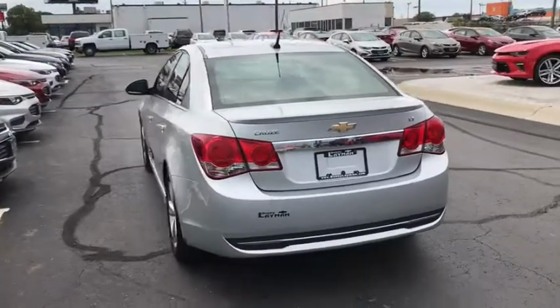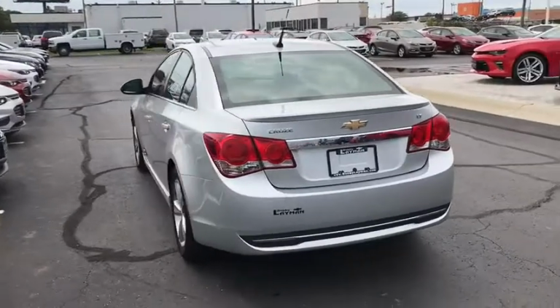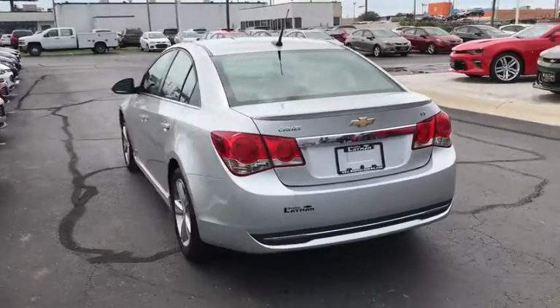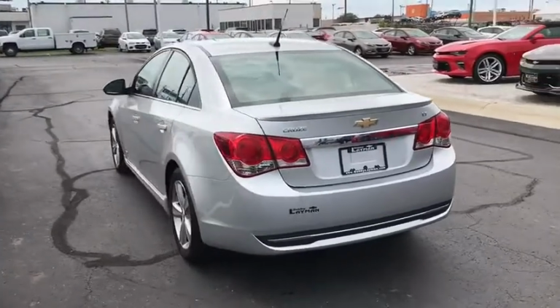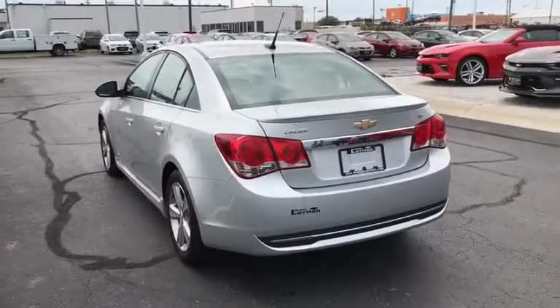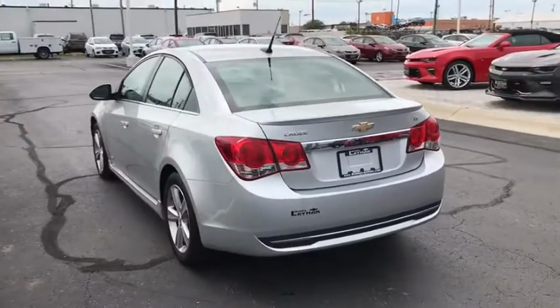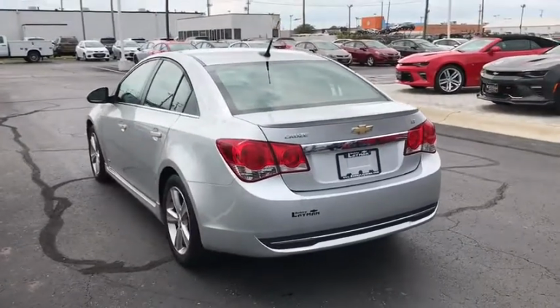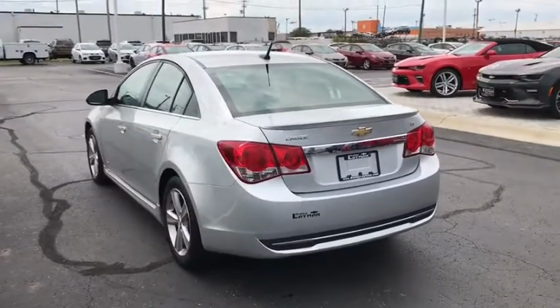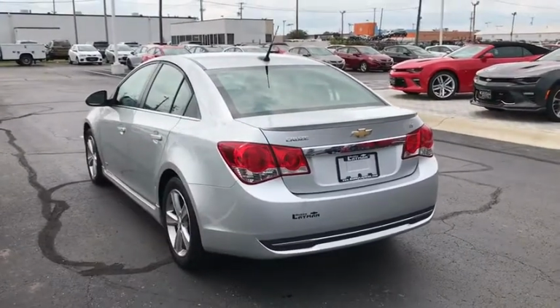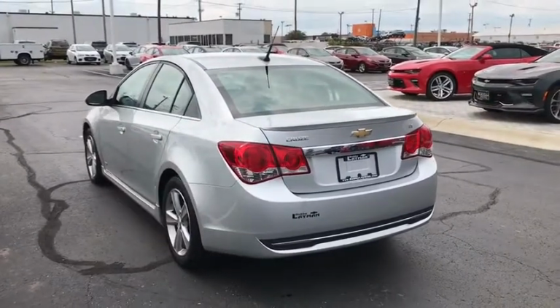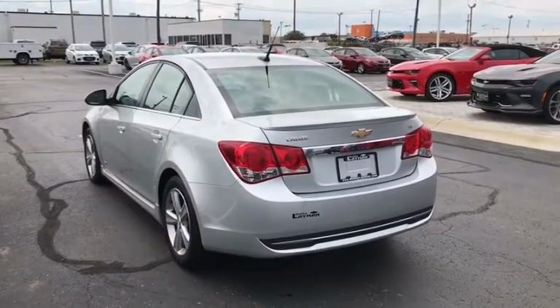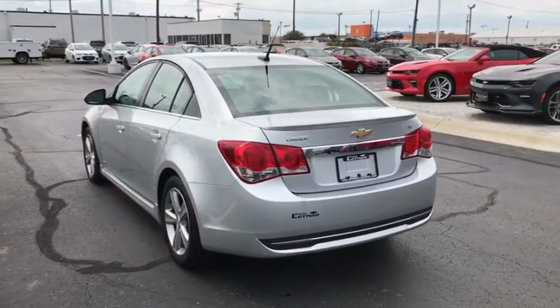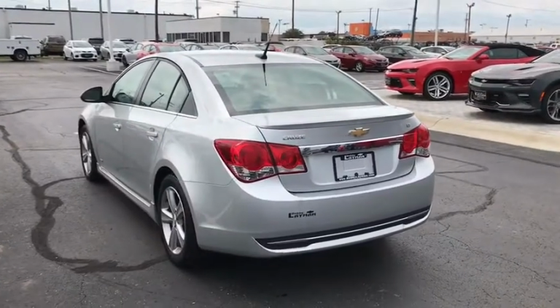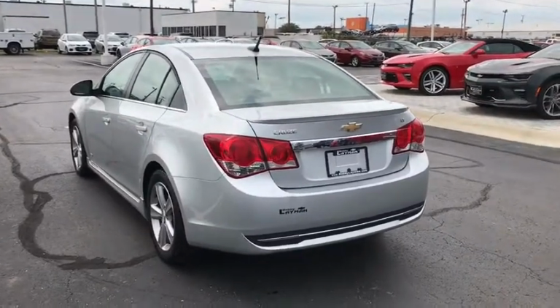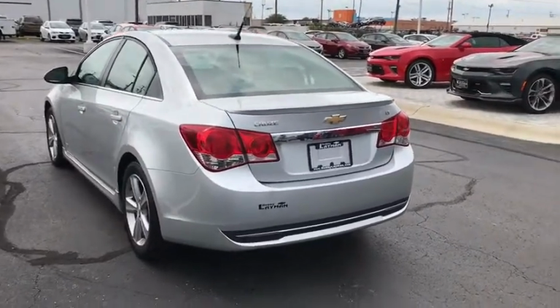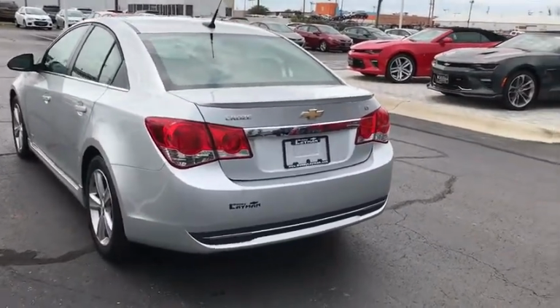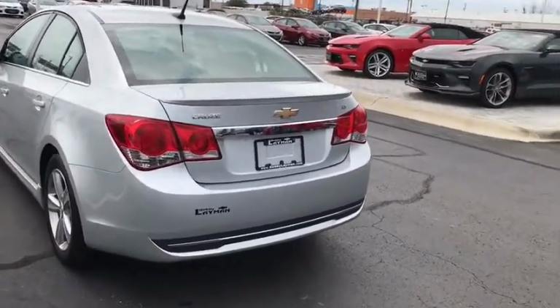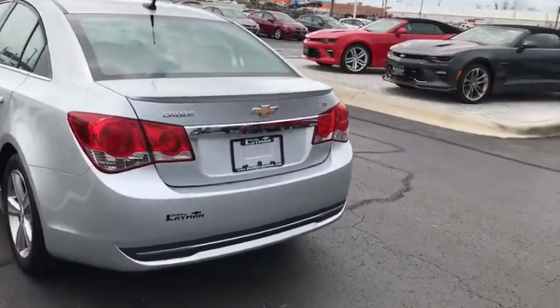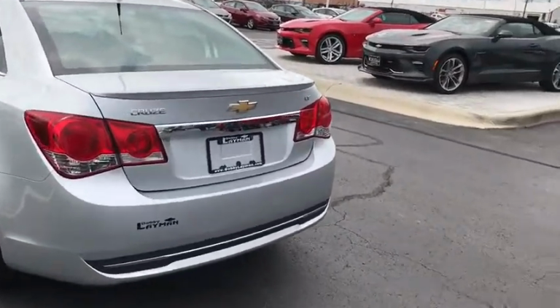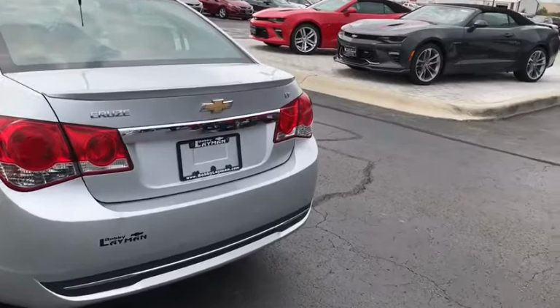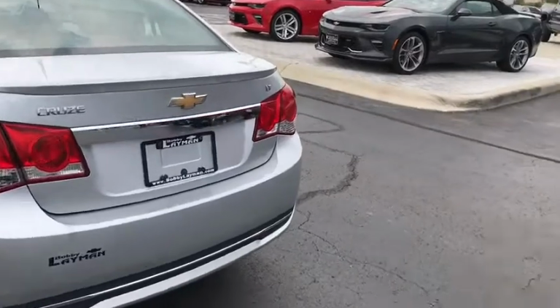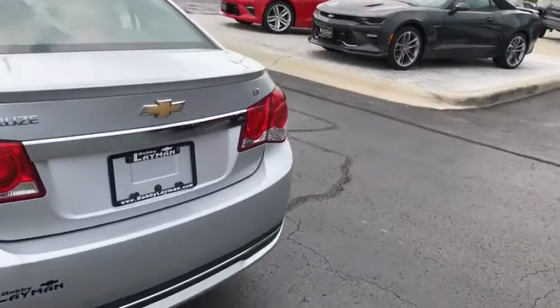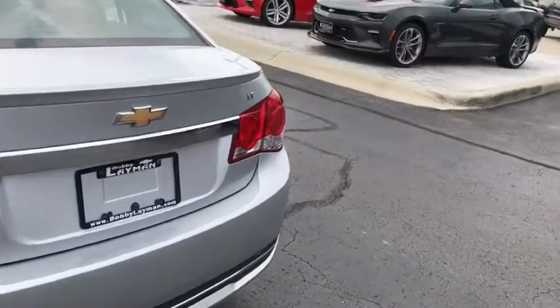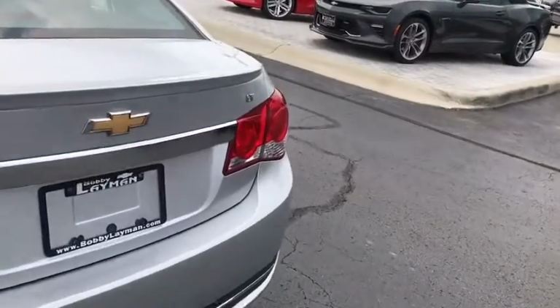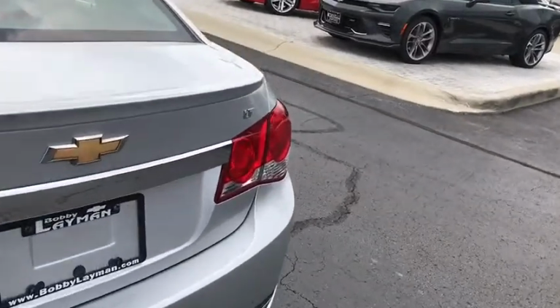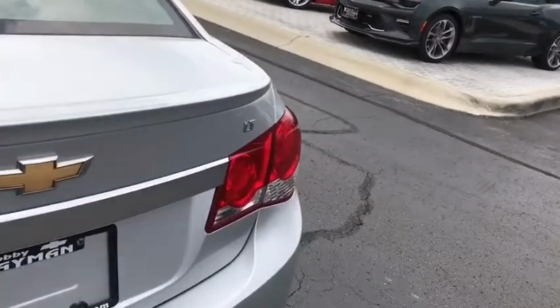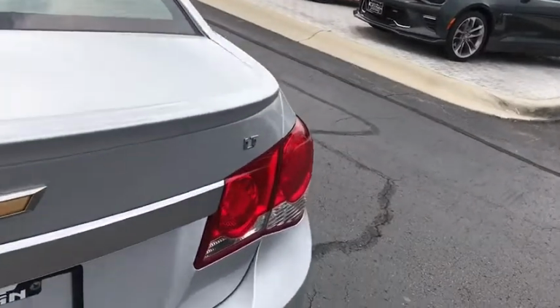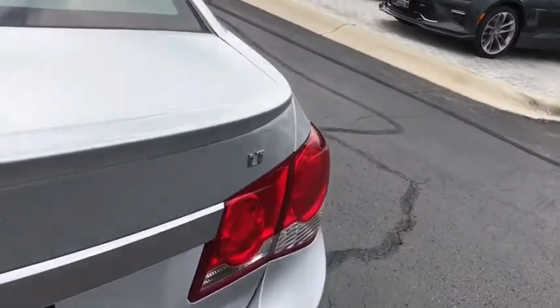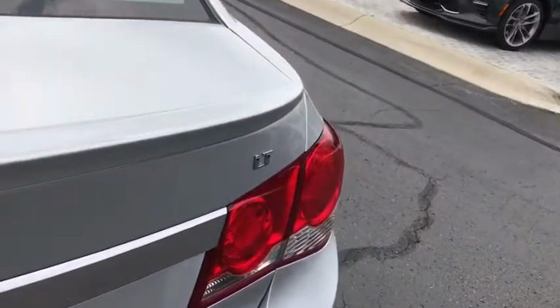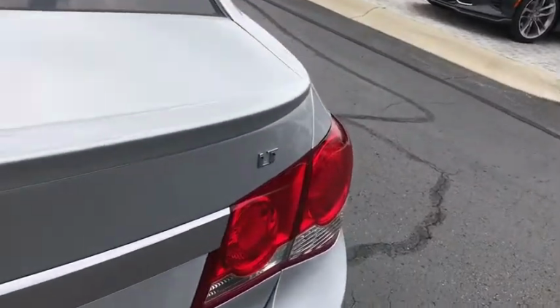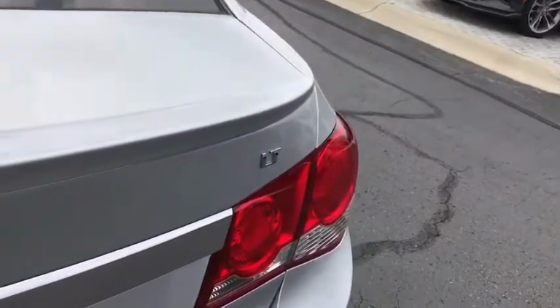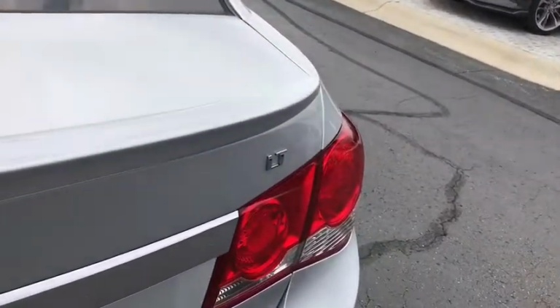Electronic stability control, remote keyless entry, Sirius satellite radio, brake assist, tachometer, panic alarm.